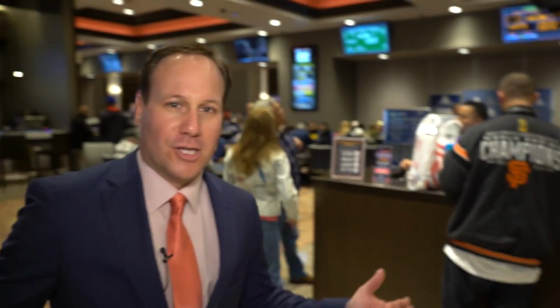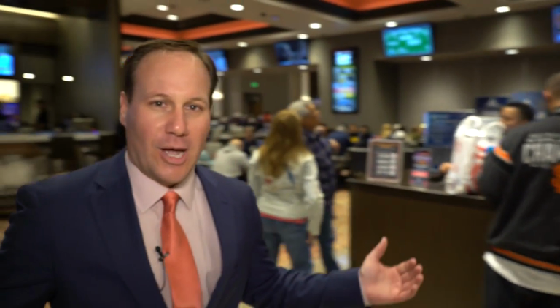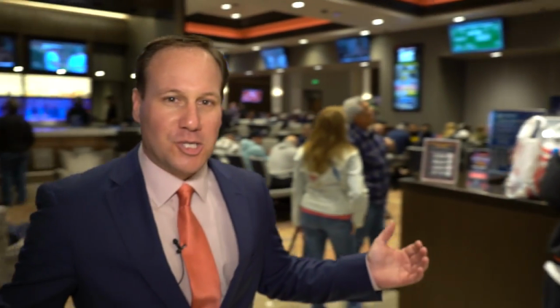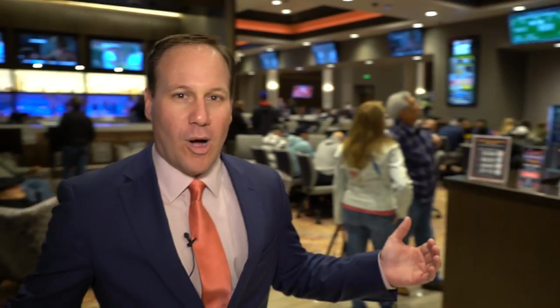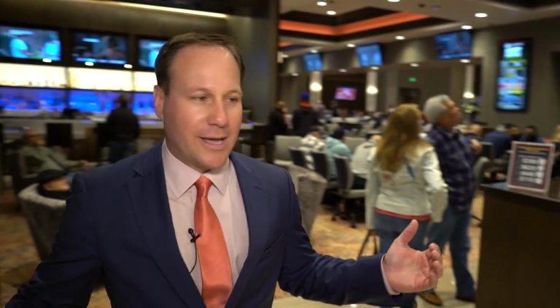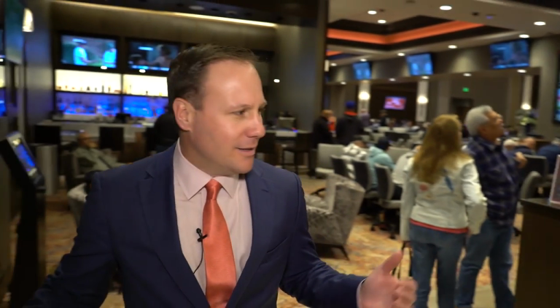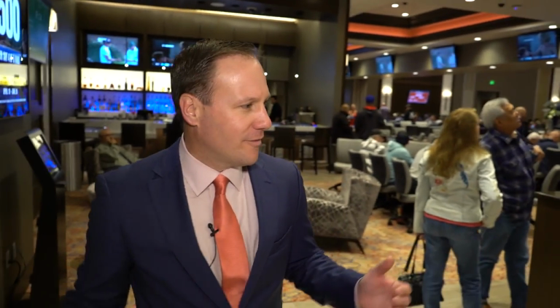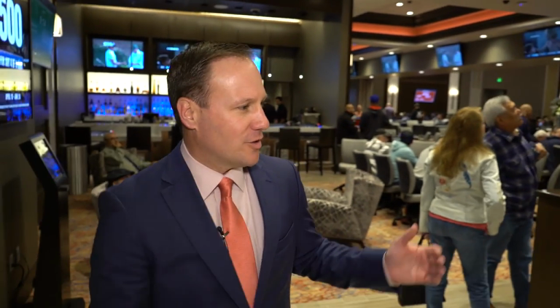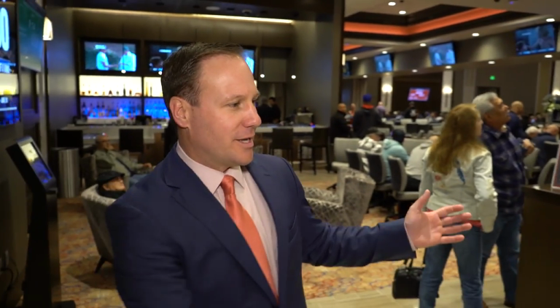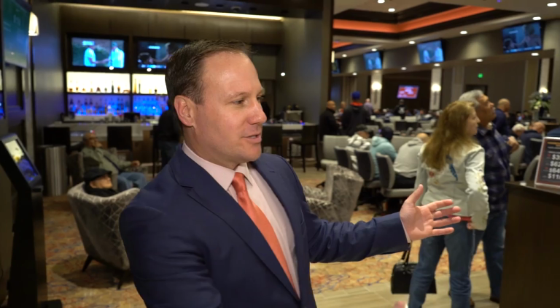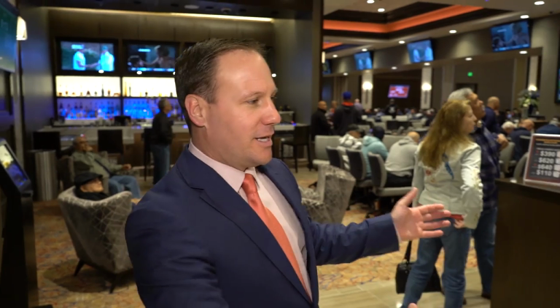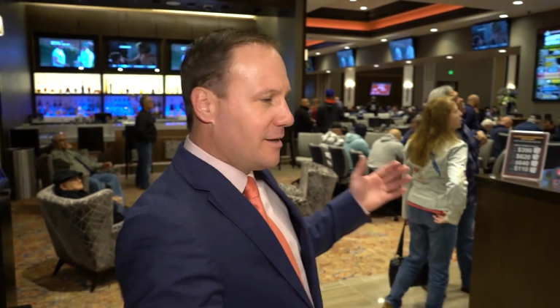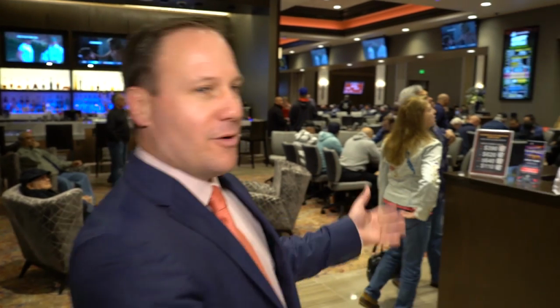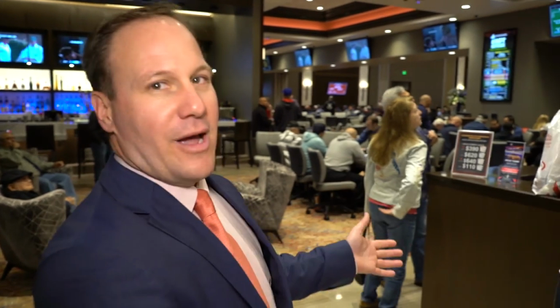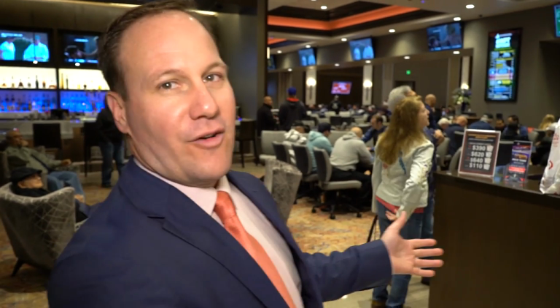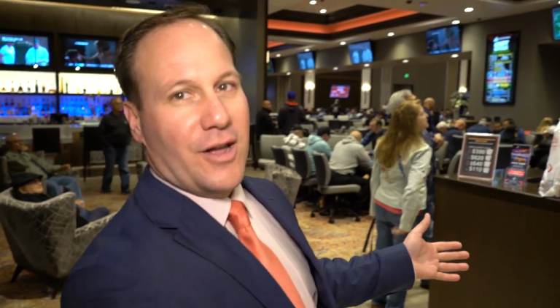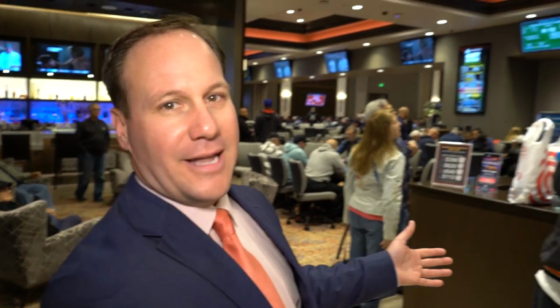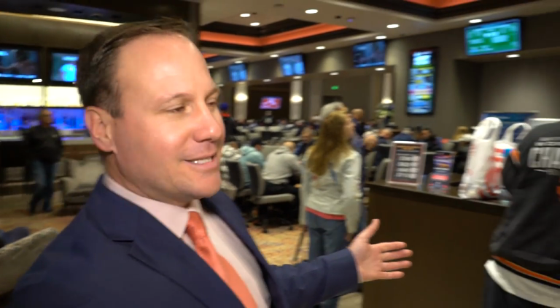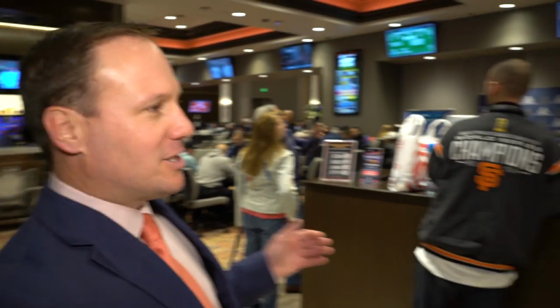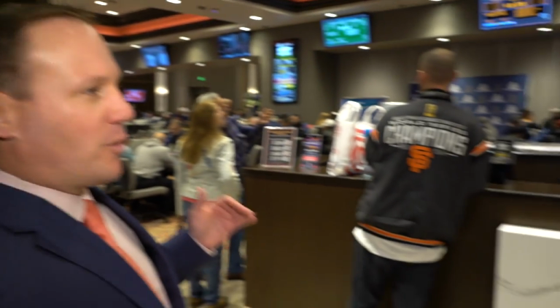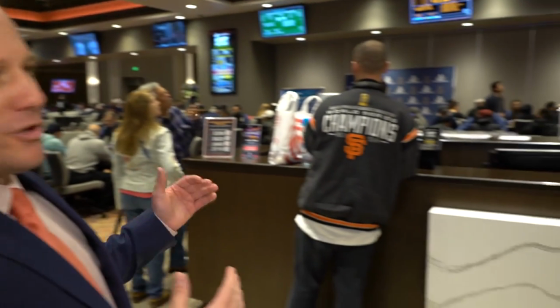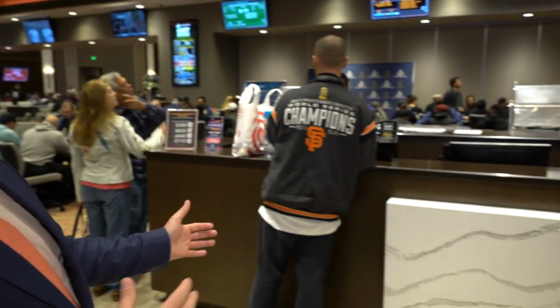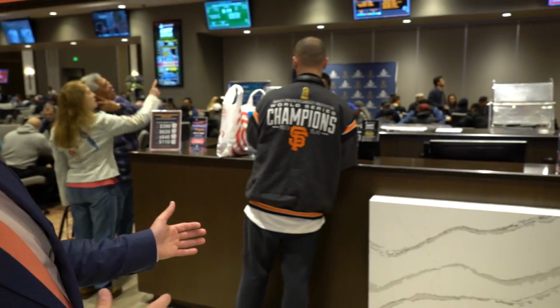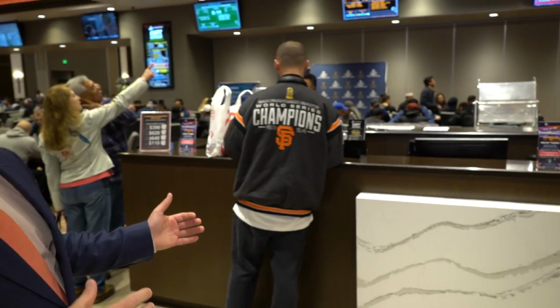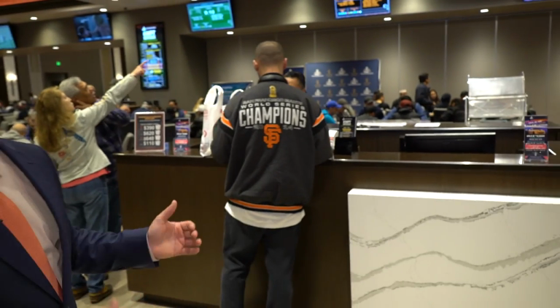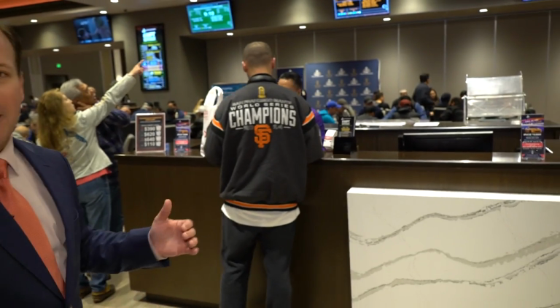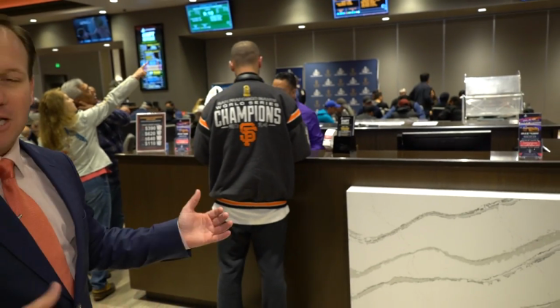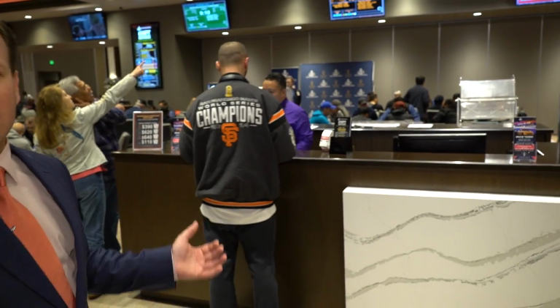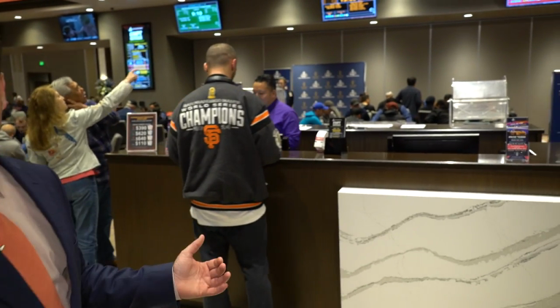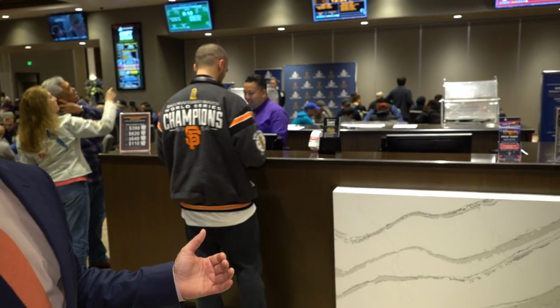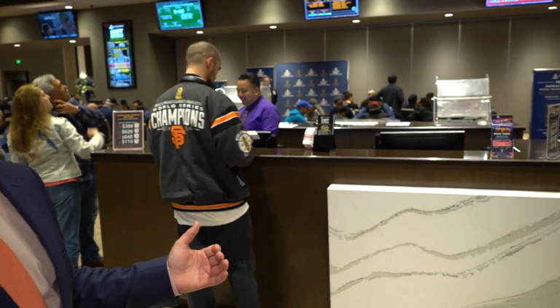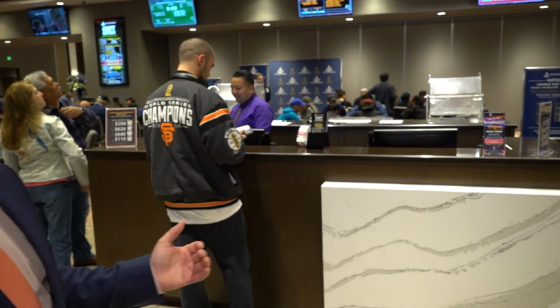So as you walk in, the first thing you'll see is our front desk. This is where you'll sign up for your game and ask any questions you may have.